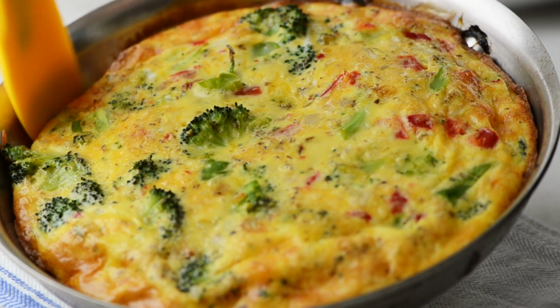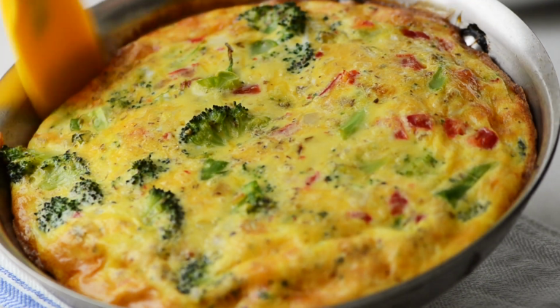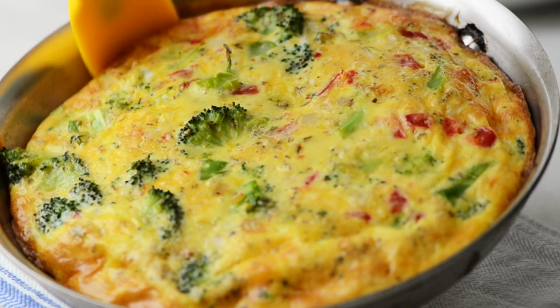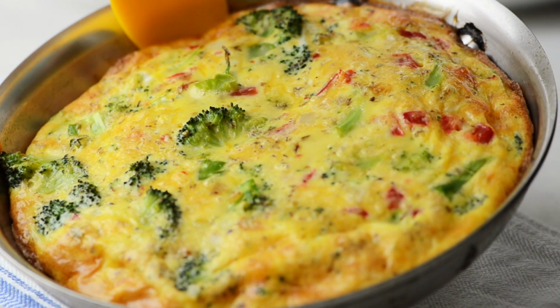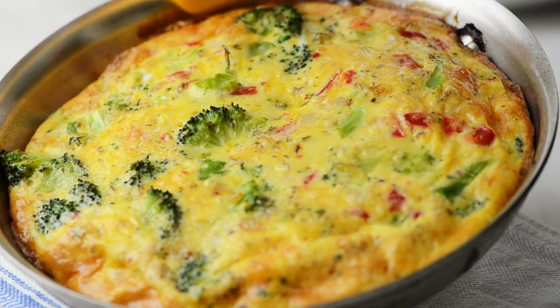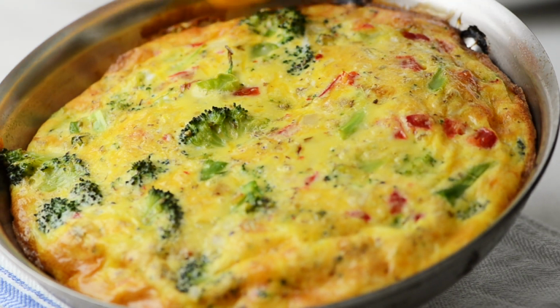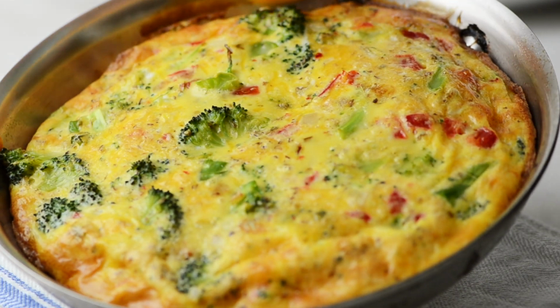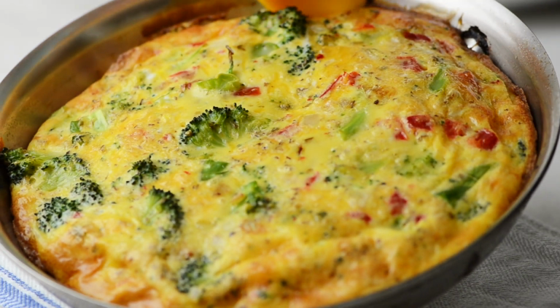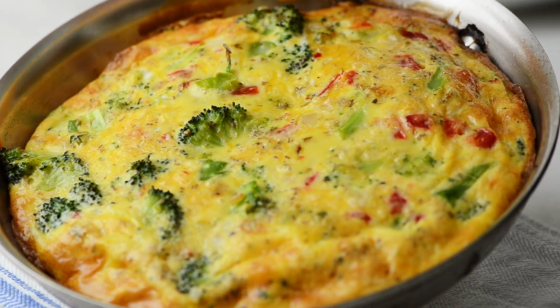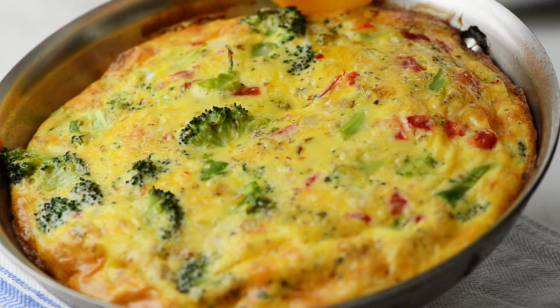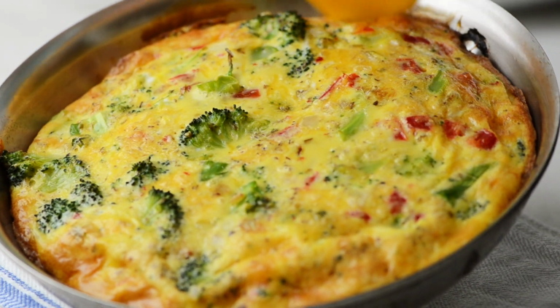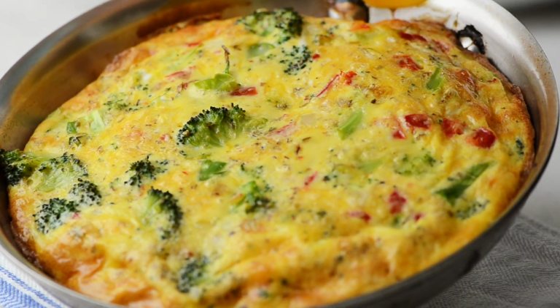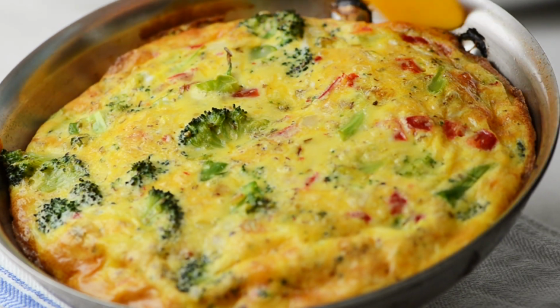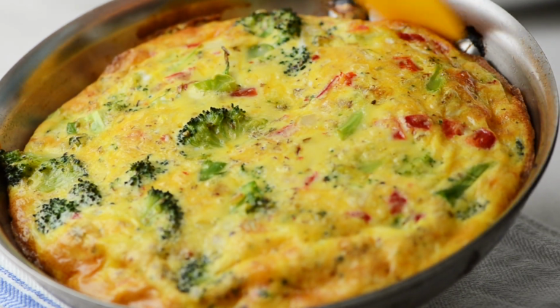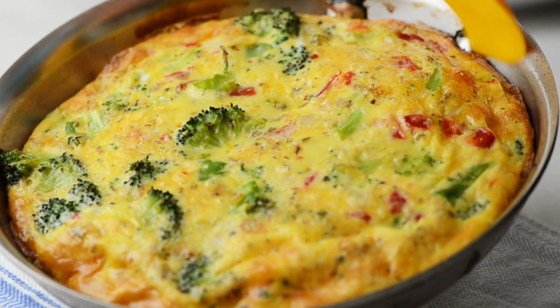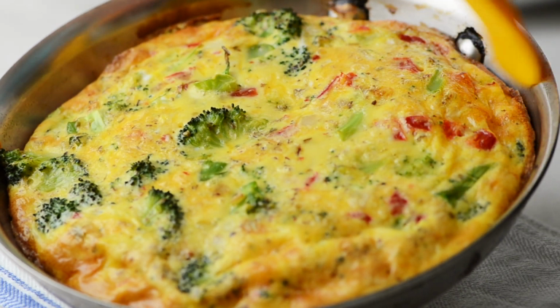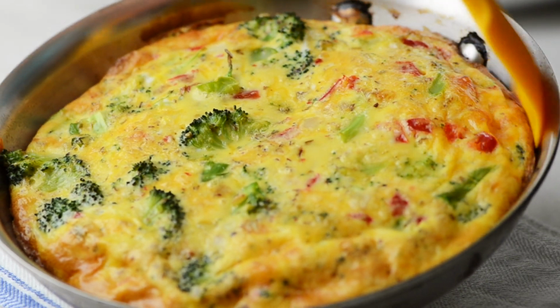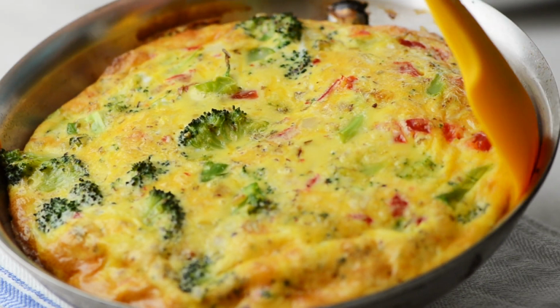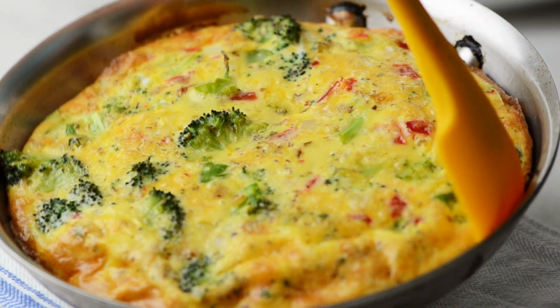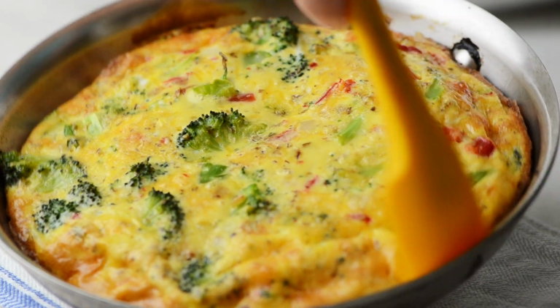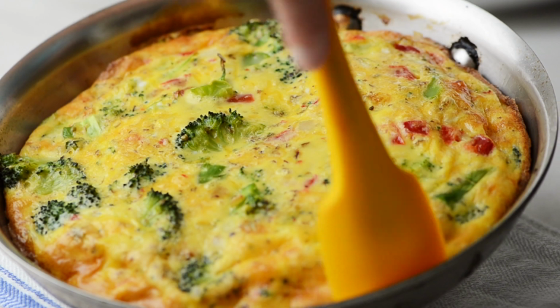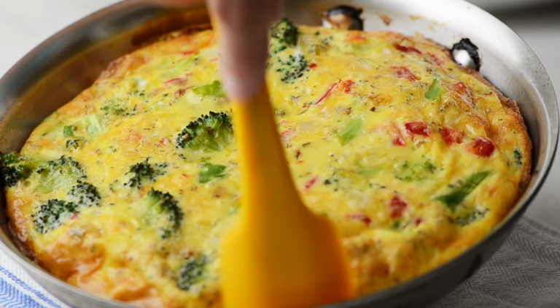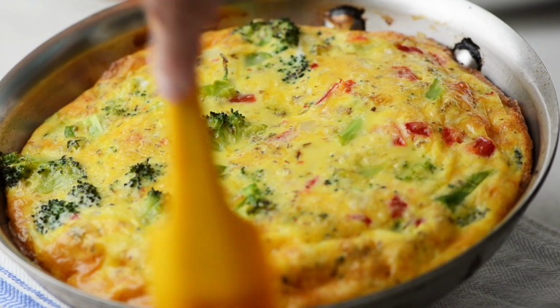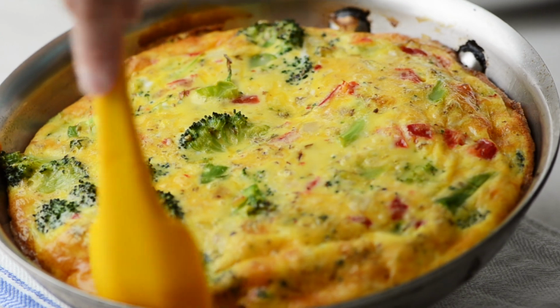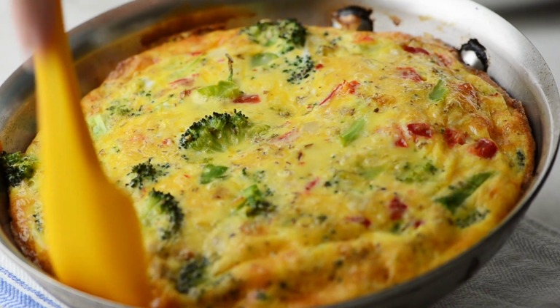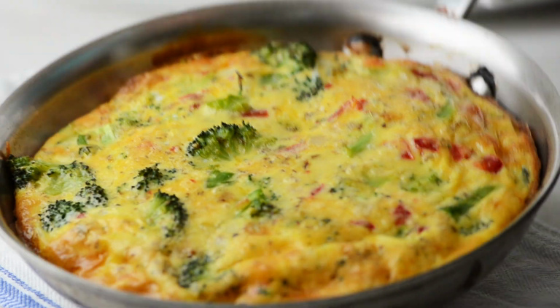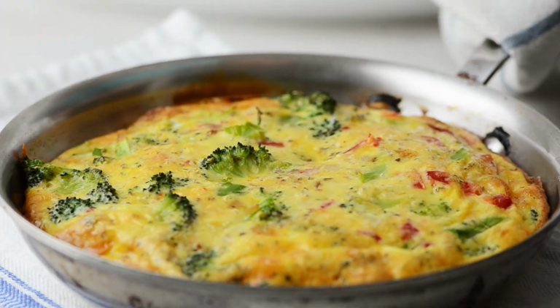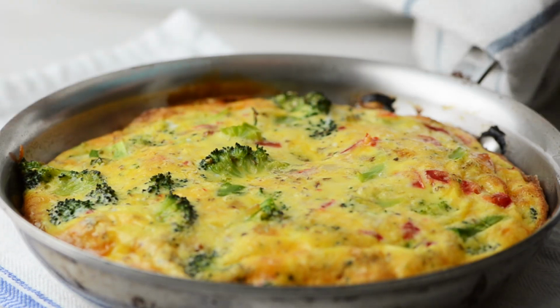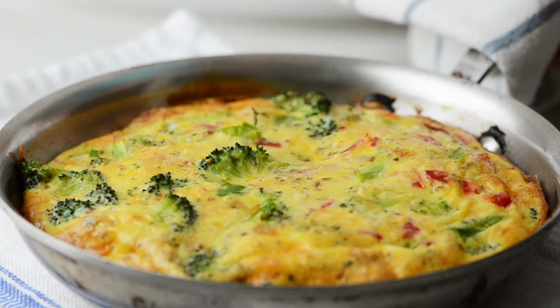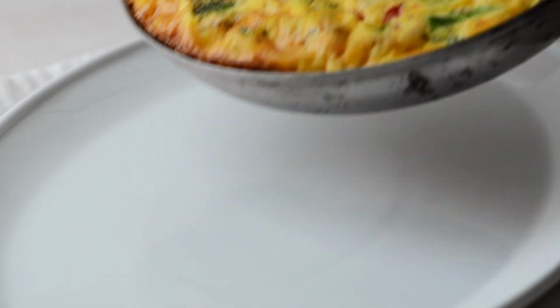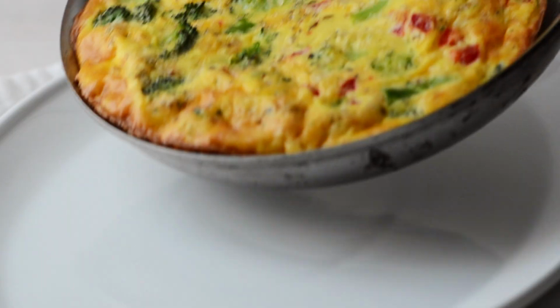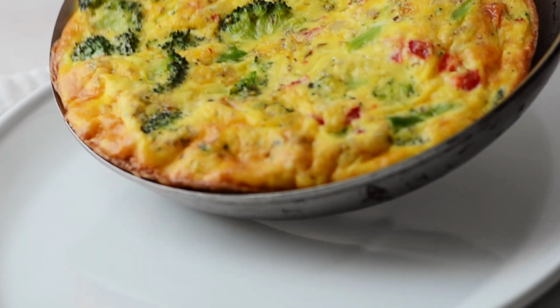To serve, just run your spatula around the rim and transfer to a platter.